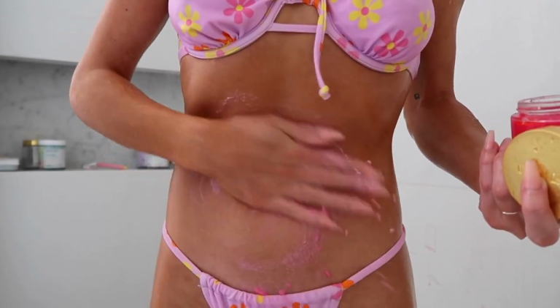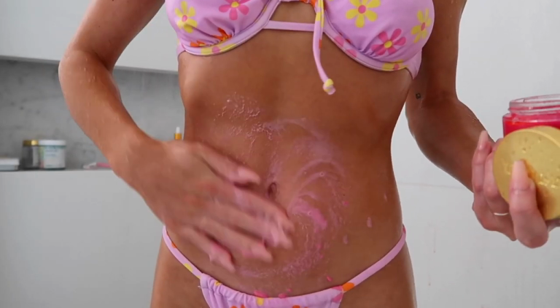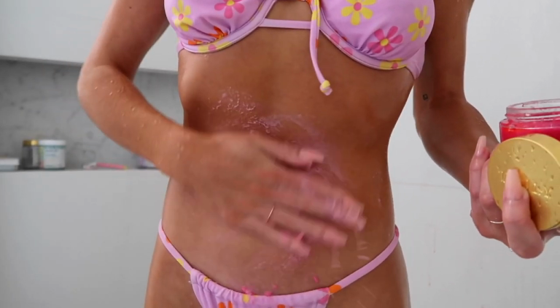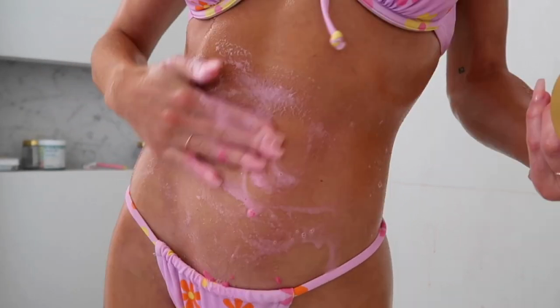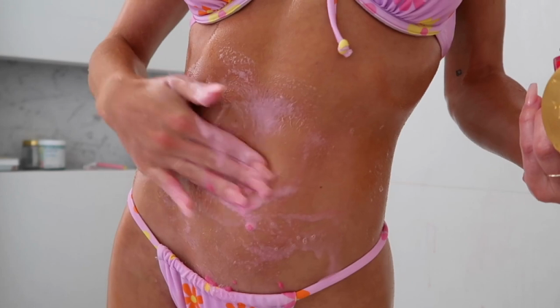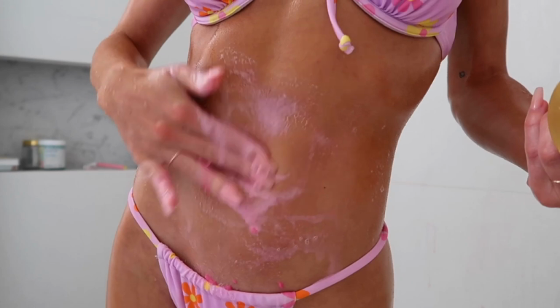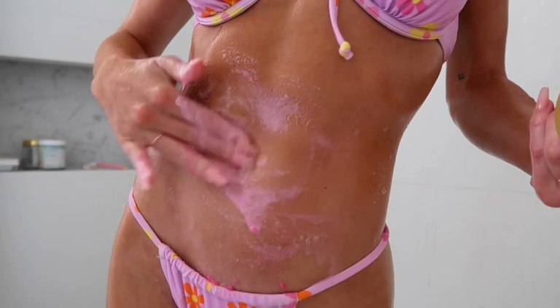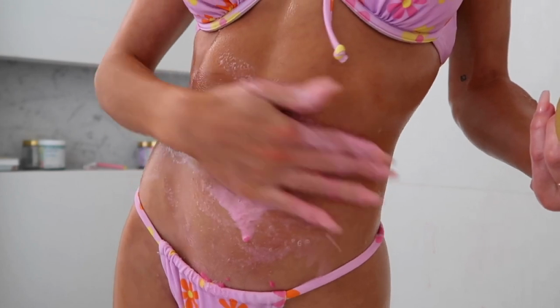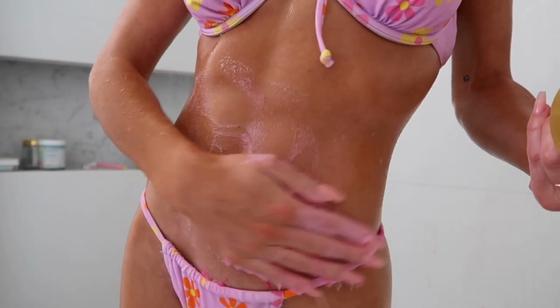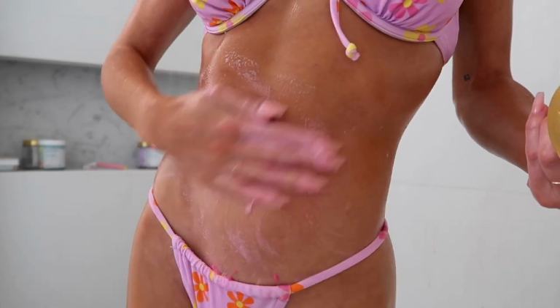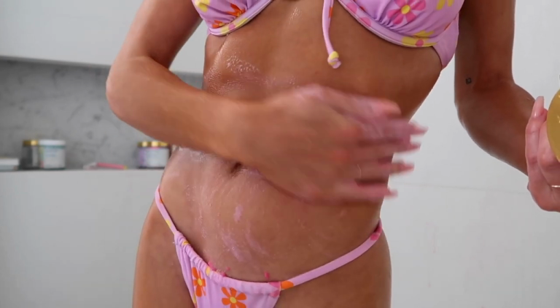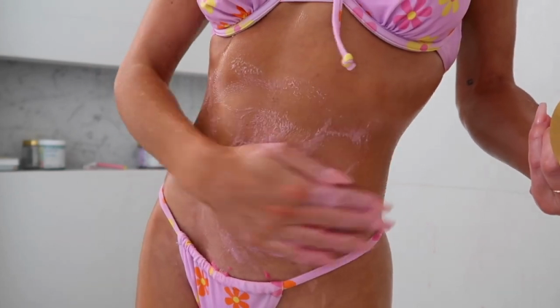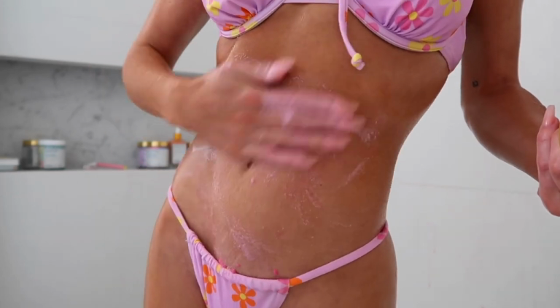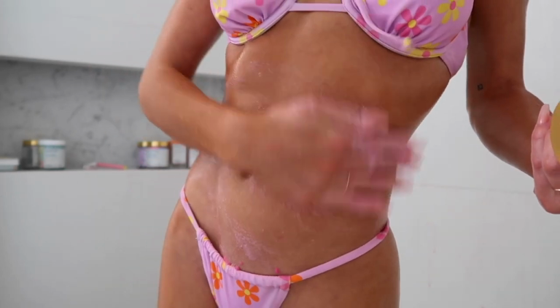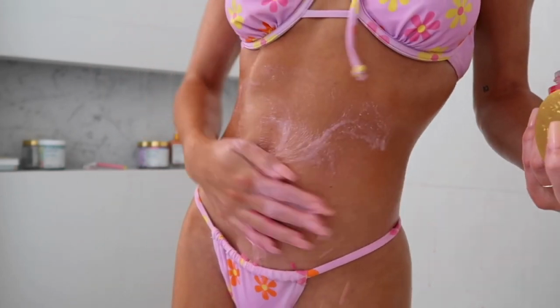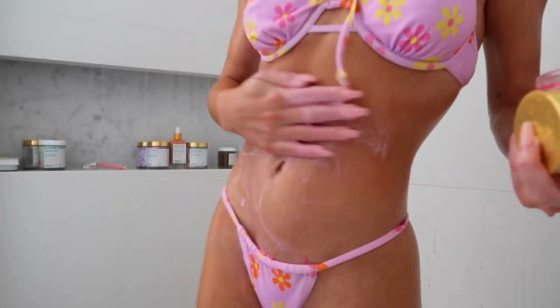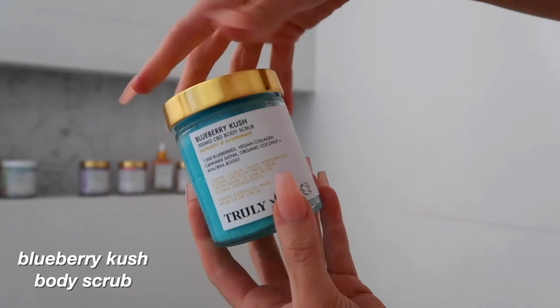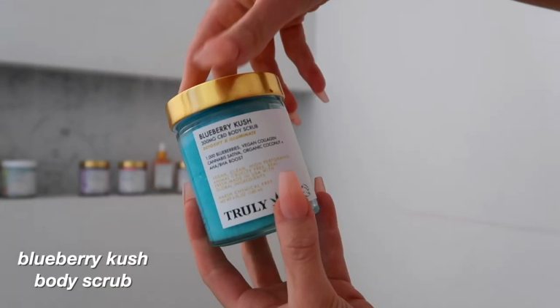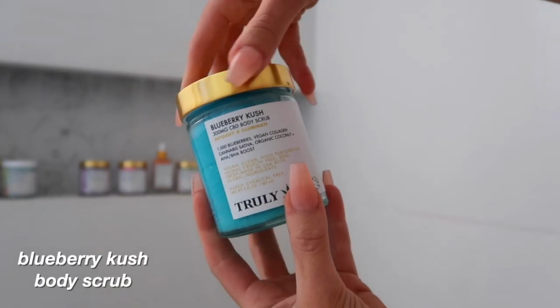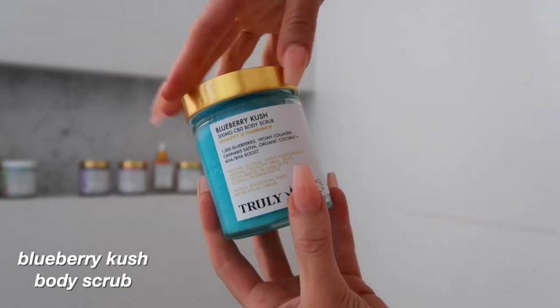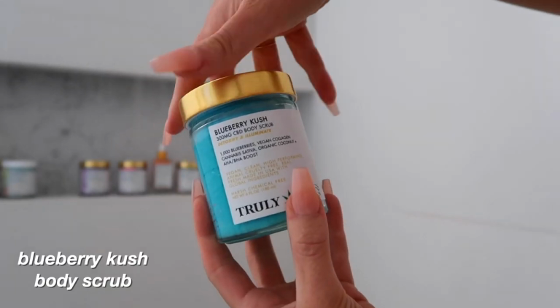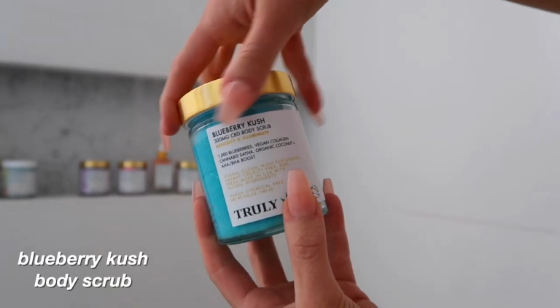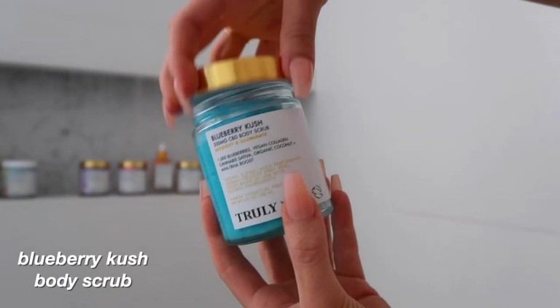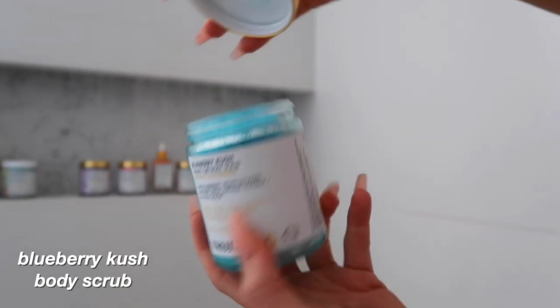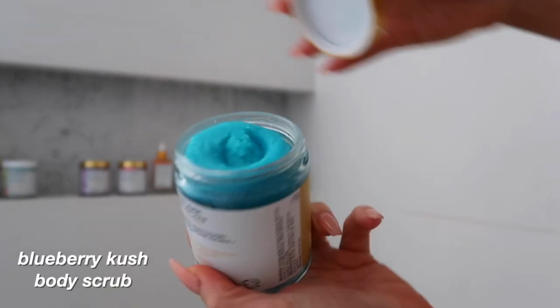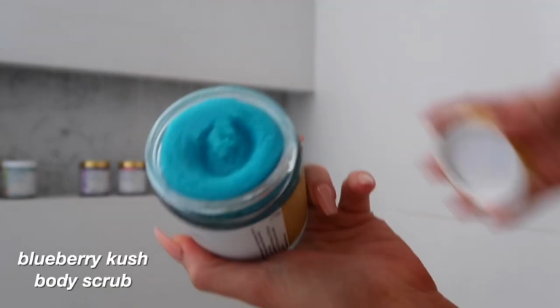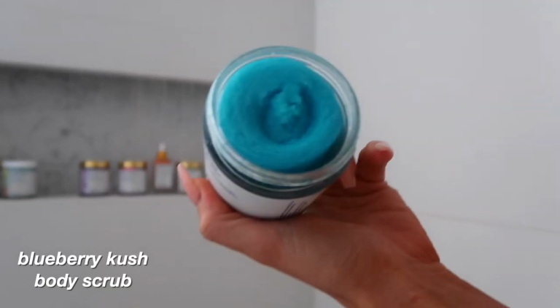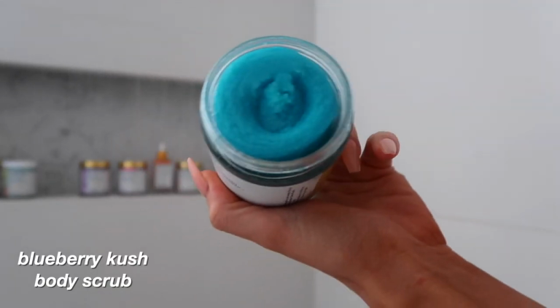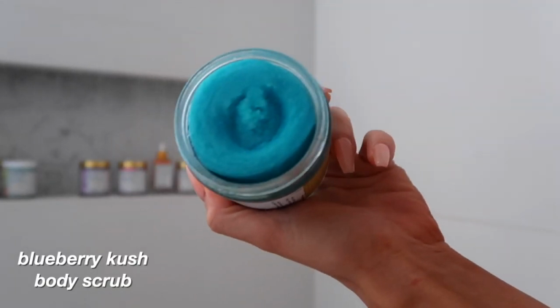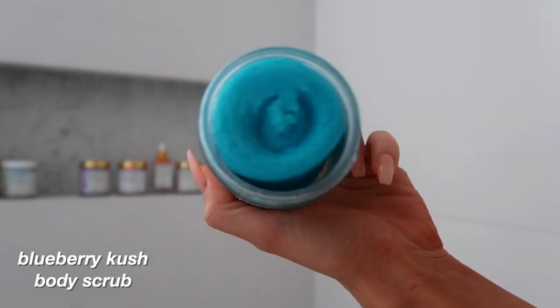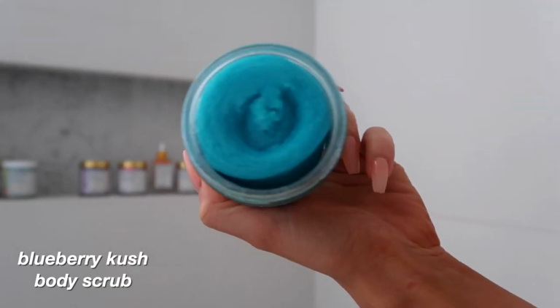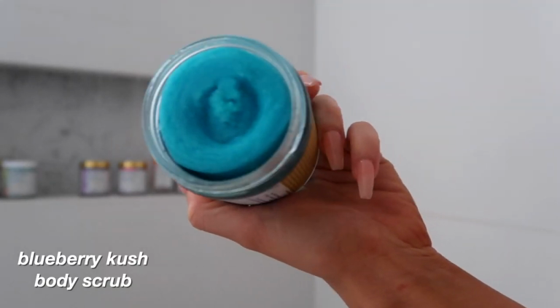For my armpits, this Blueberry Kush CBD body scrub is the best because it removes excess deodorant and soothes inflammation.